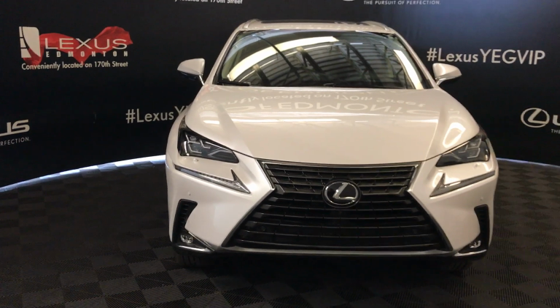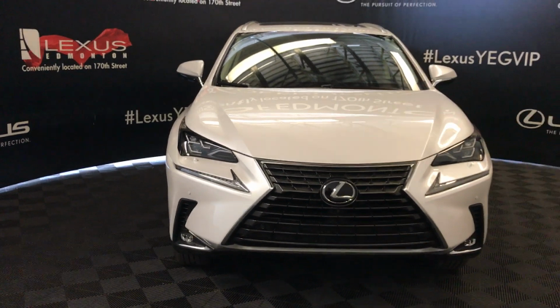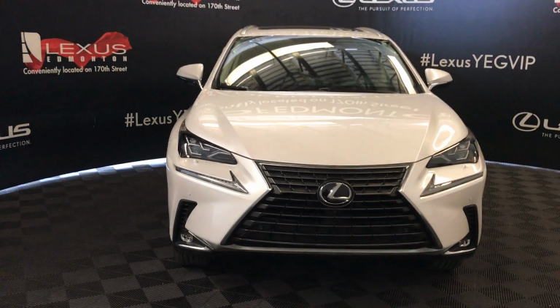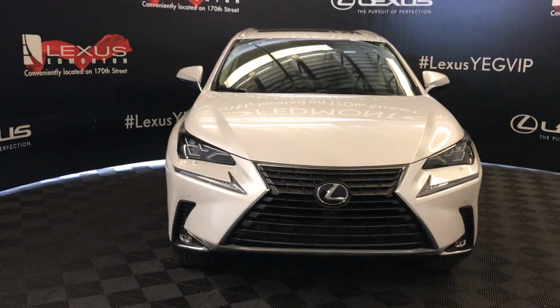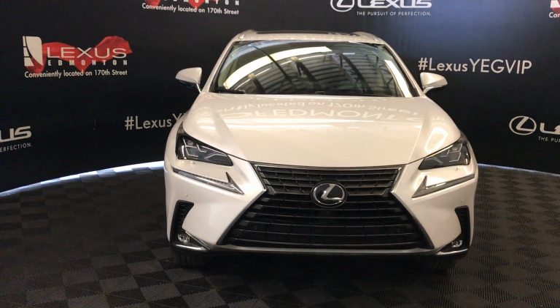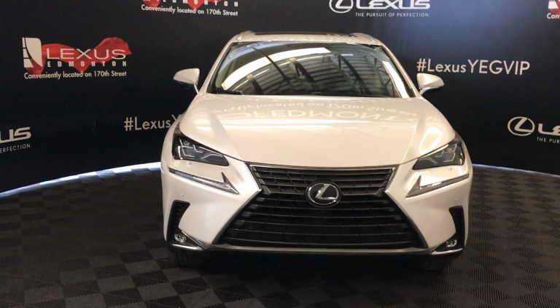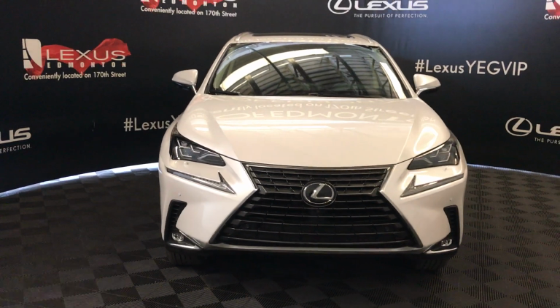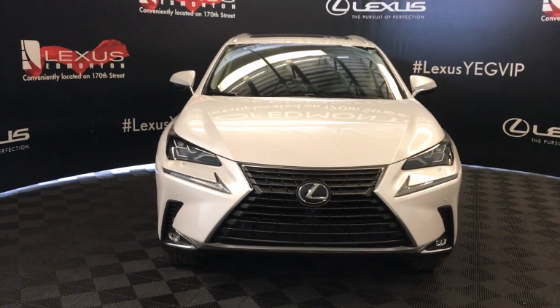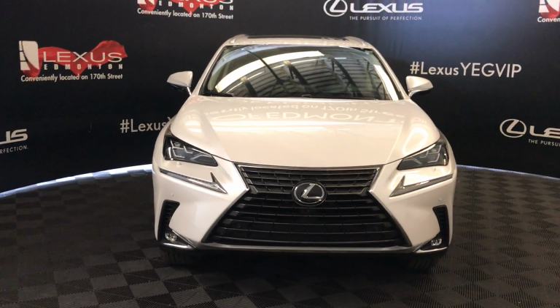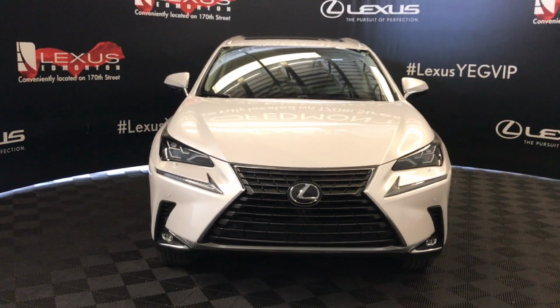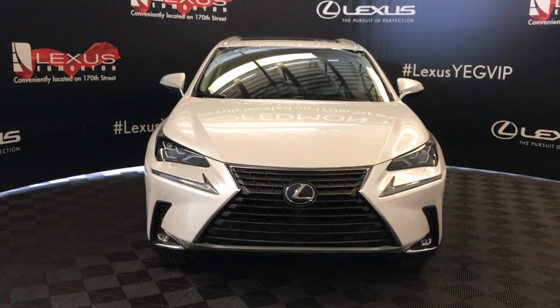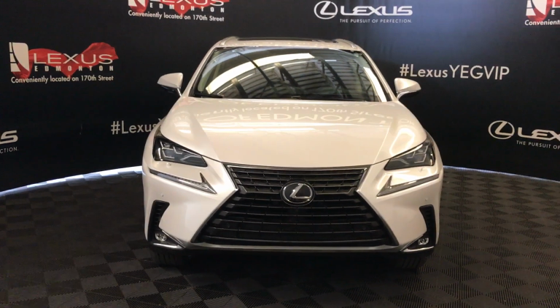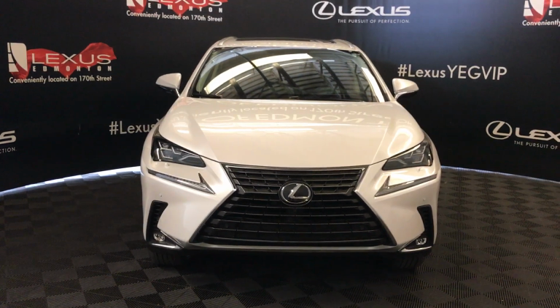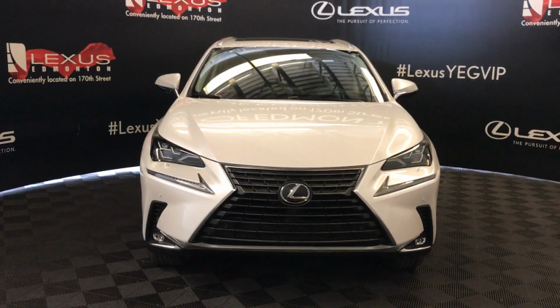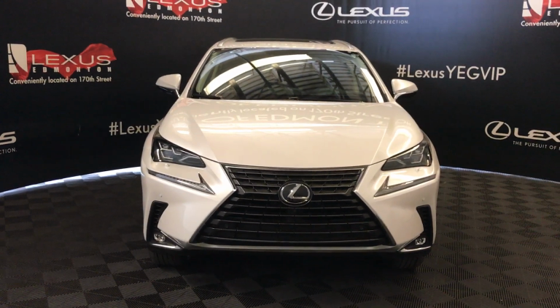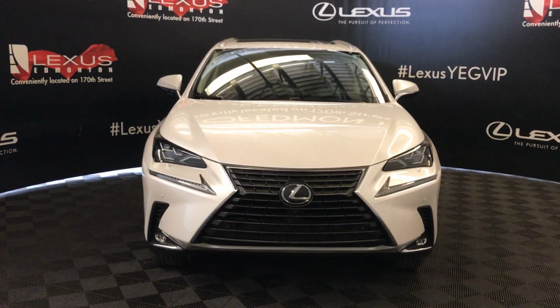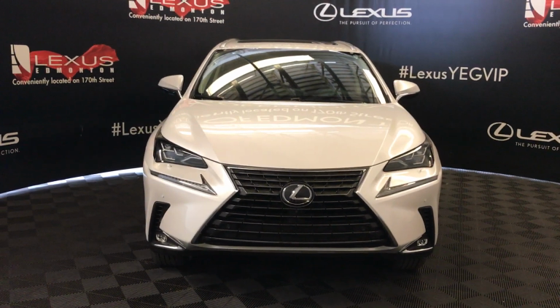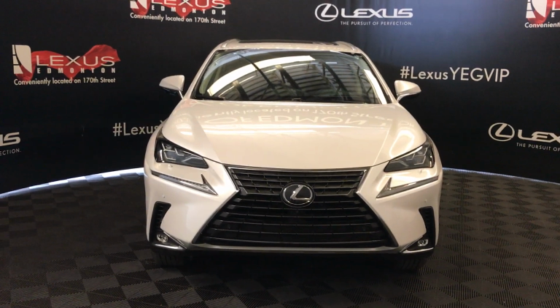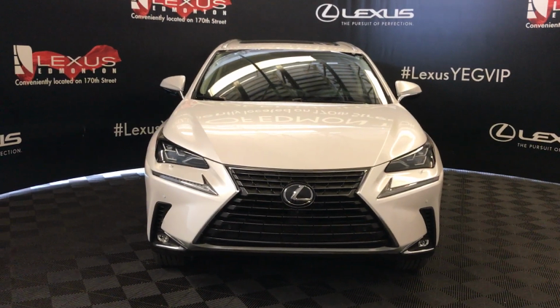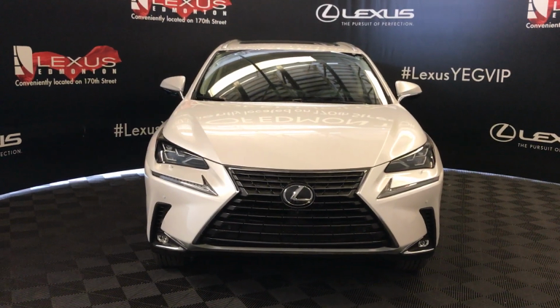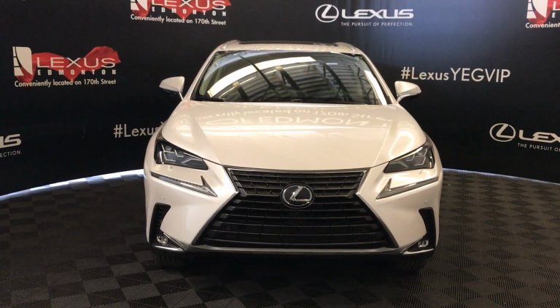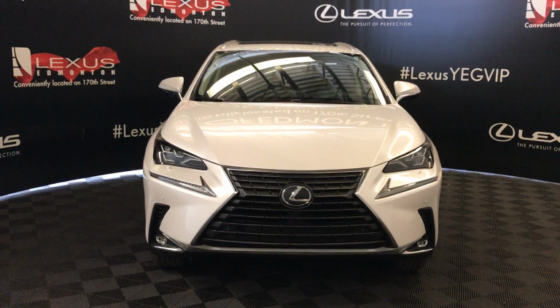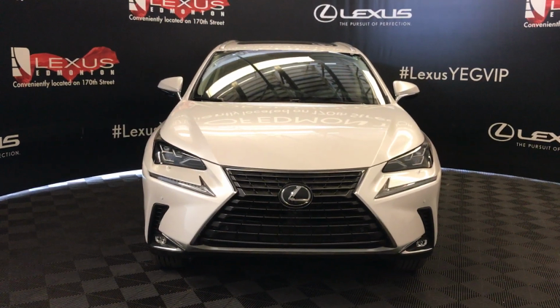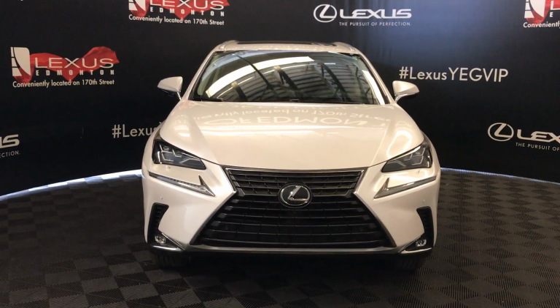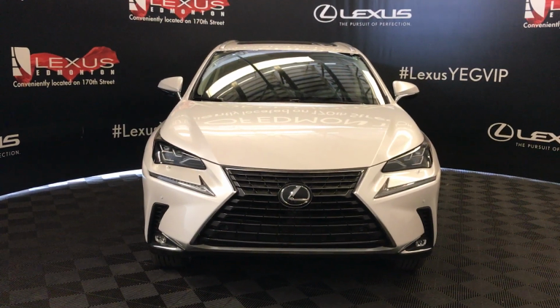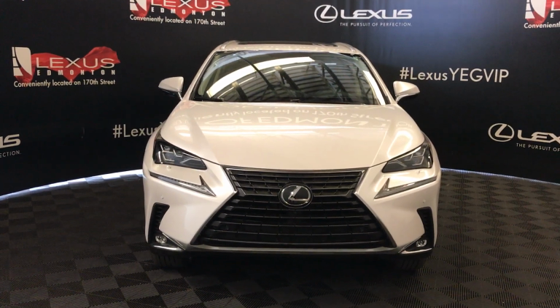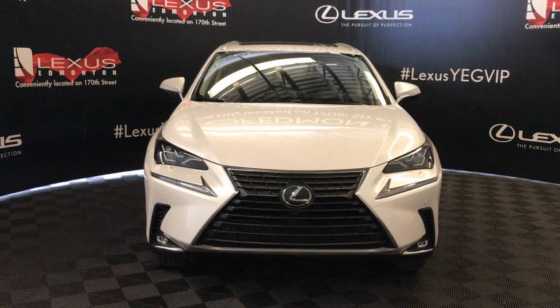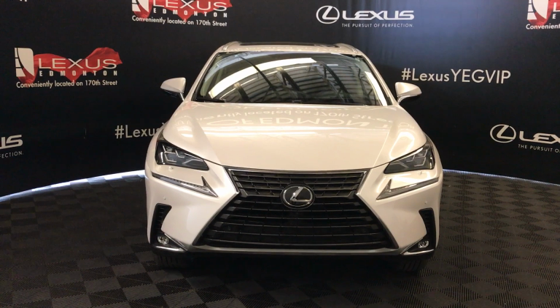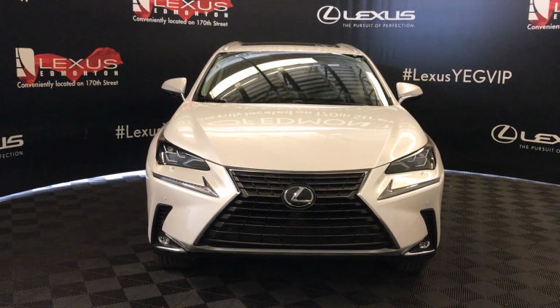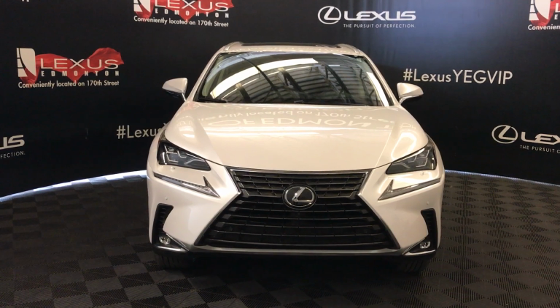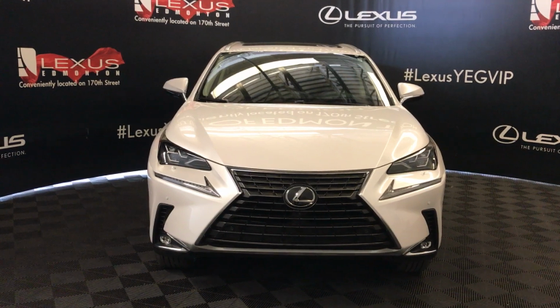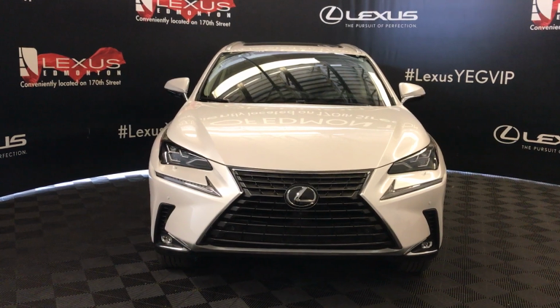Come down to Lexus of Edmonton. Come check out all of our 2020 Lexus NX 300s.